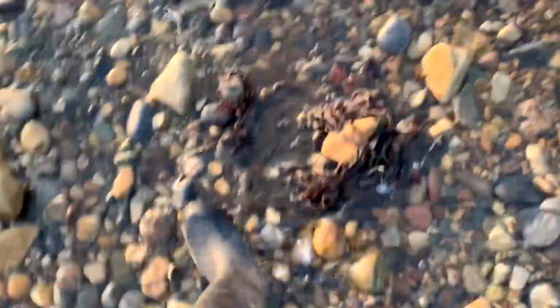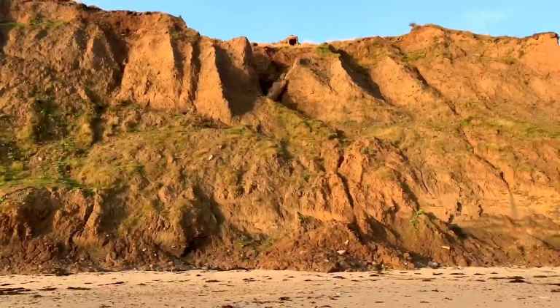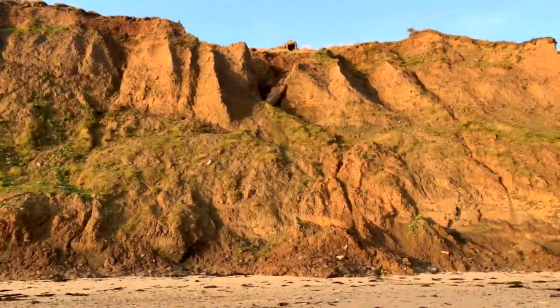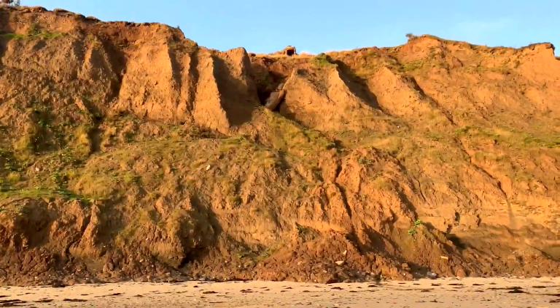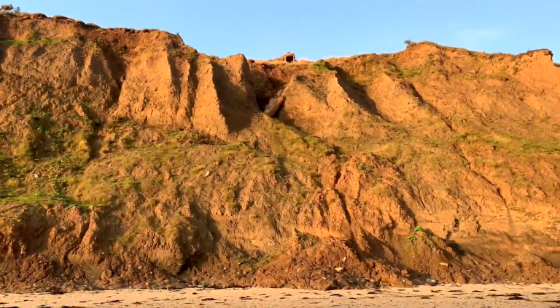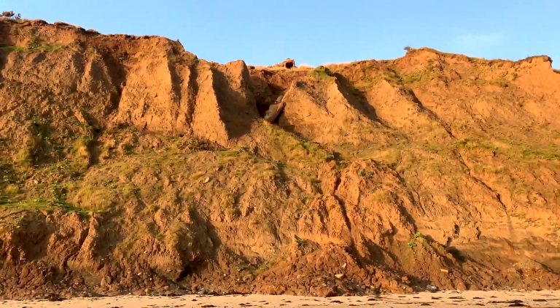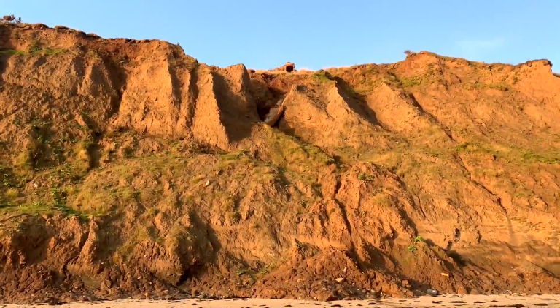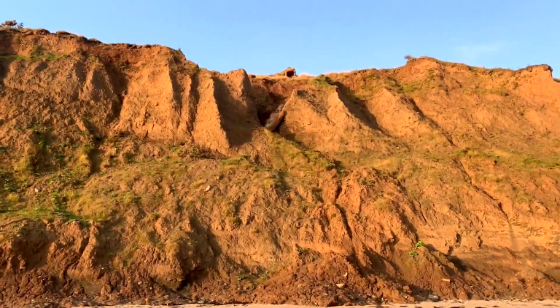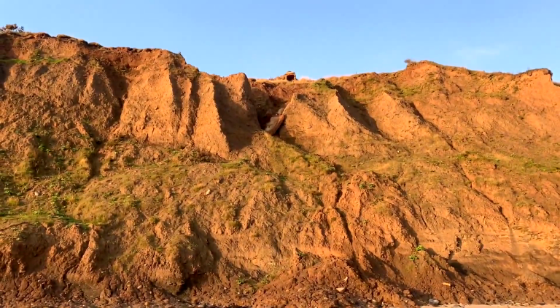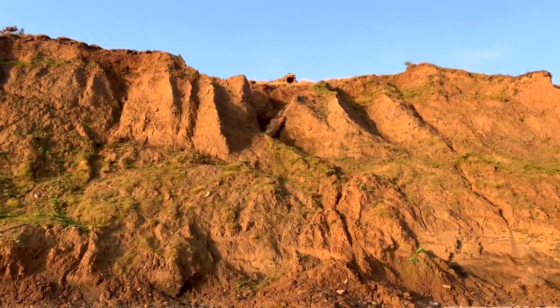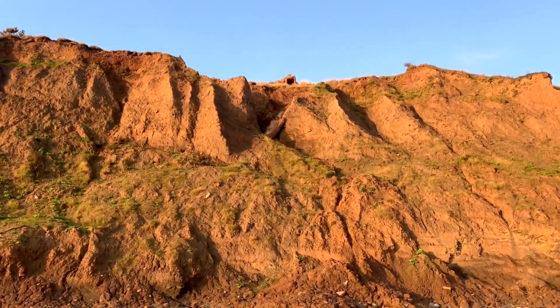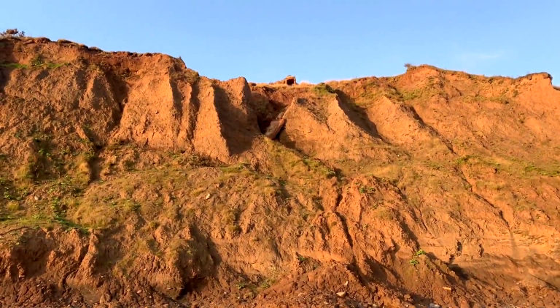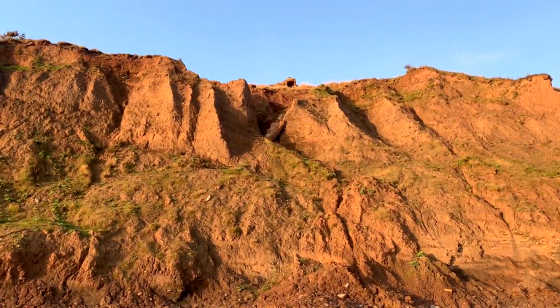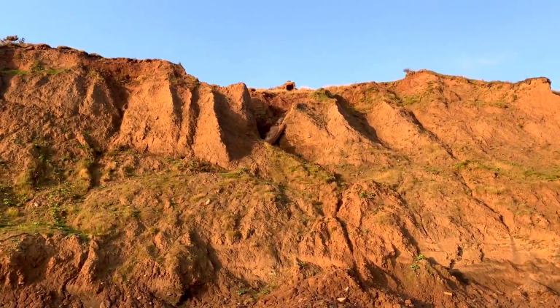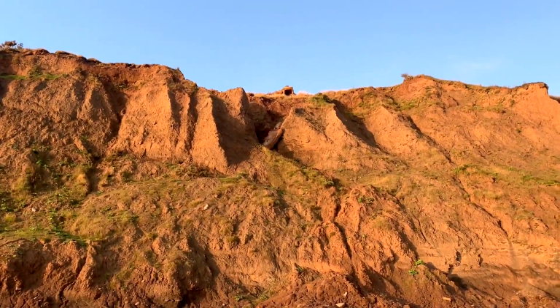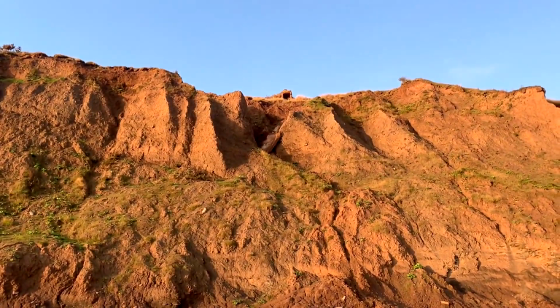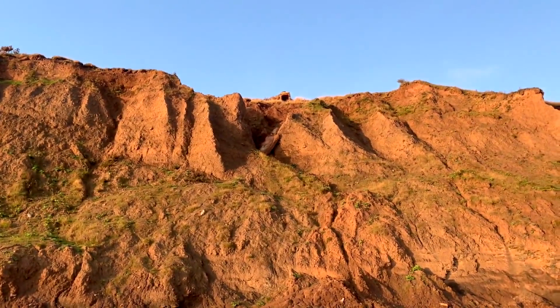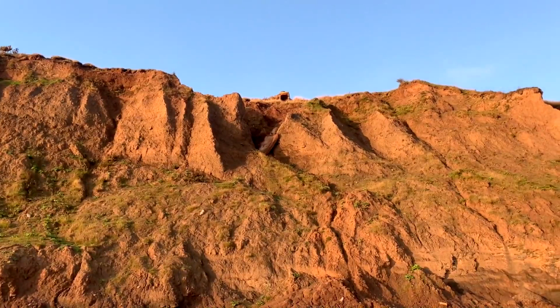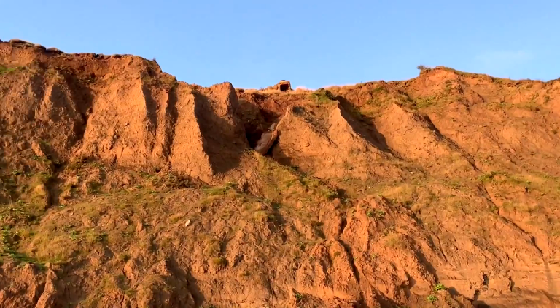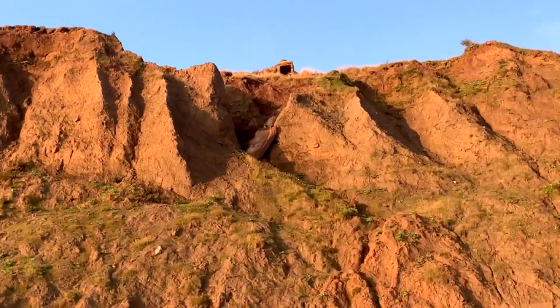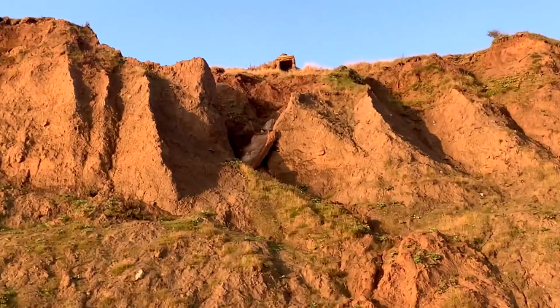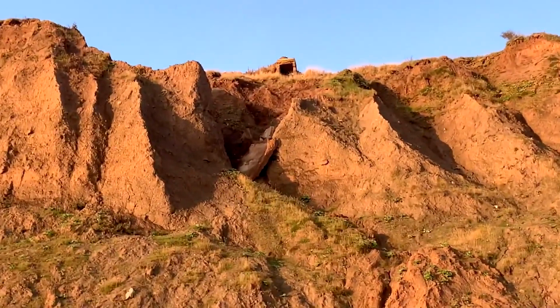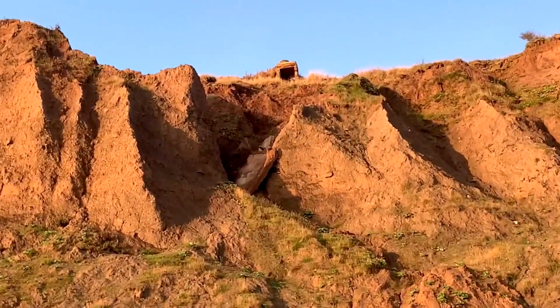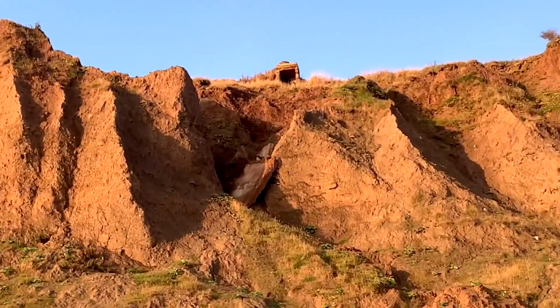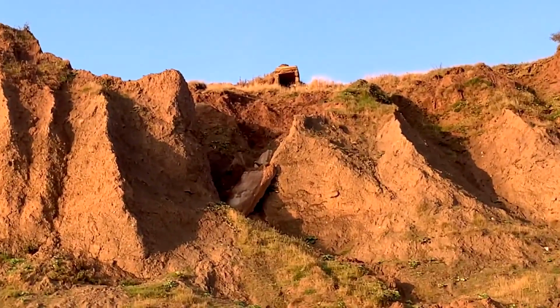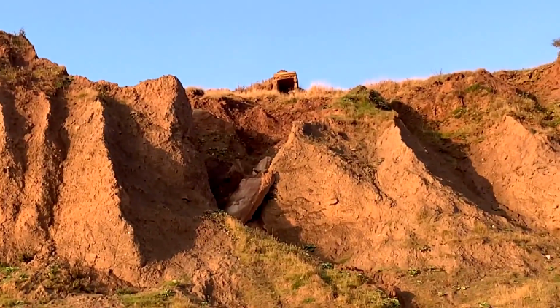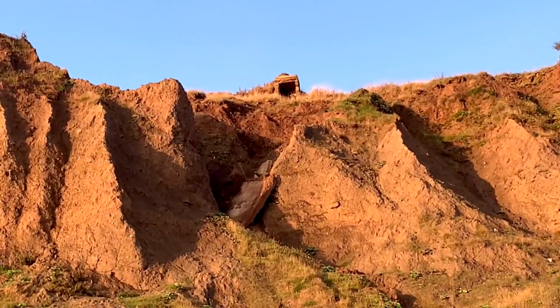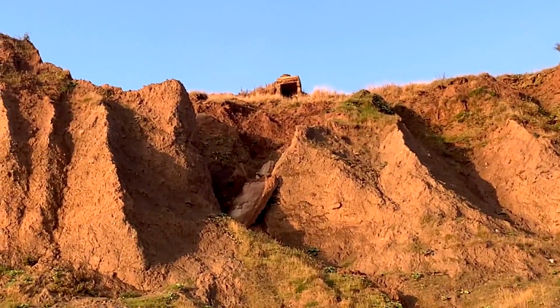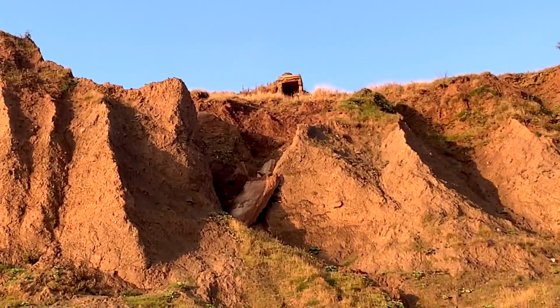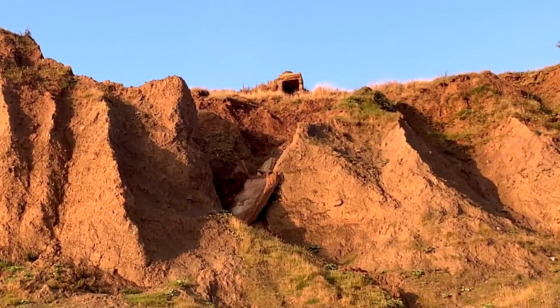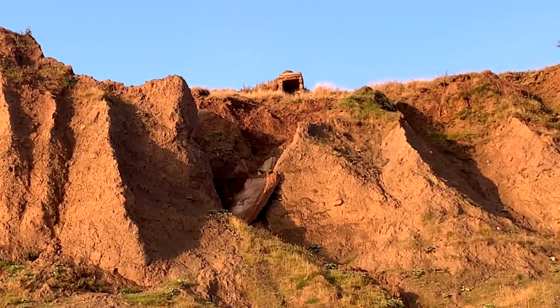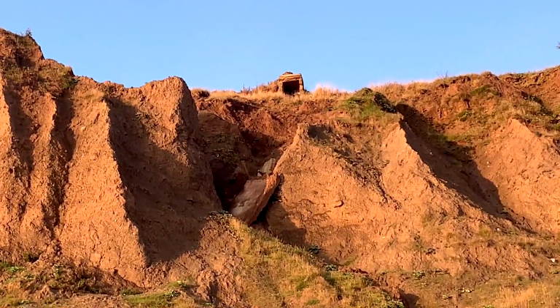Looks like the remains of an old World War II pillbox up there in the cliff, waiting to fall down.